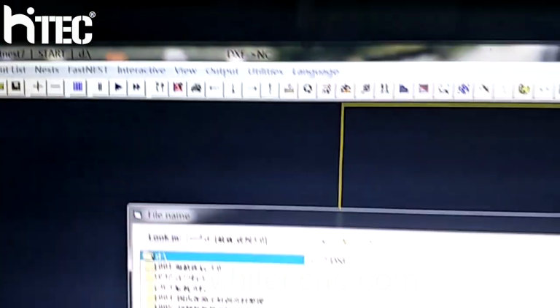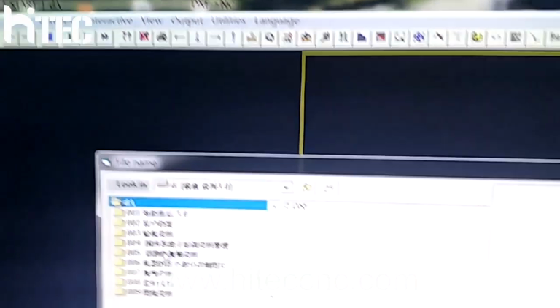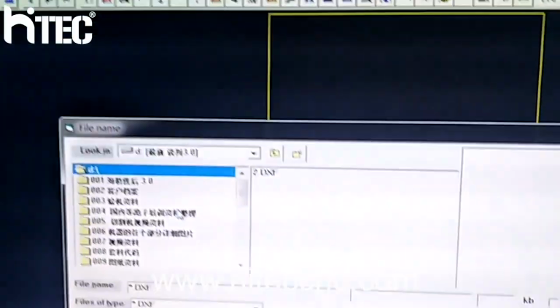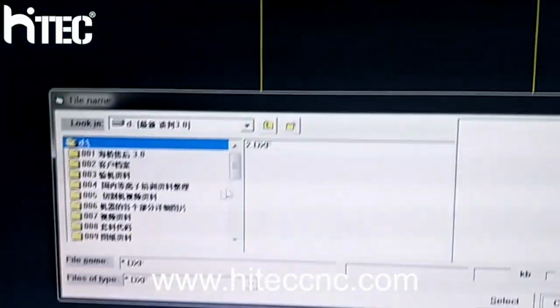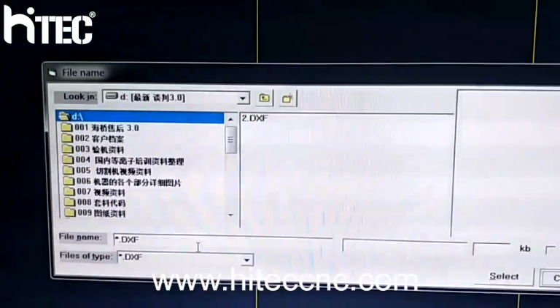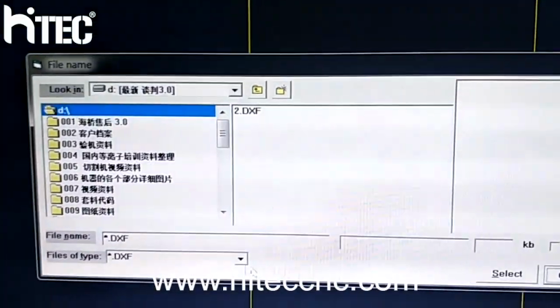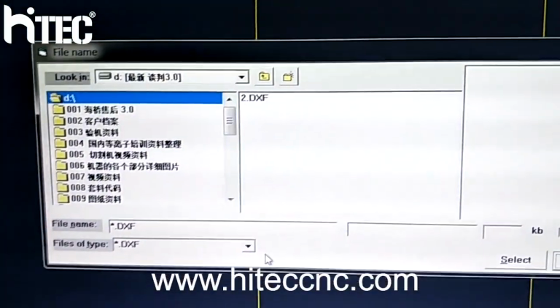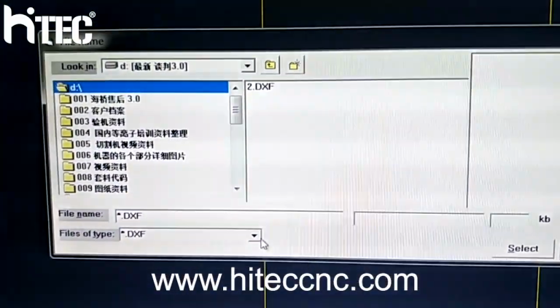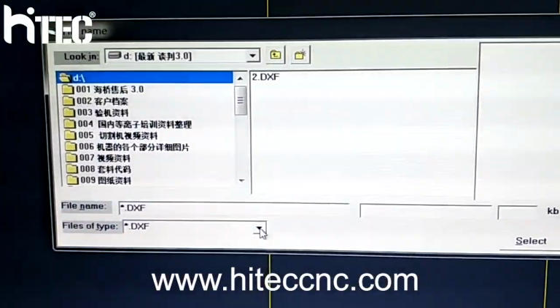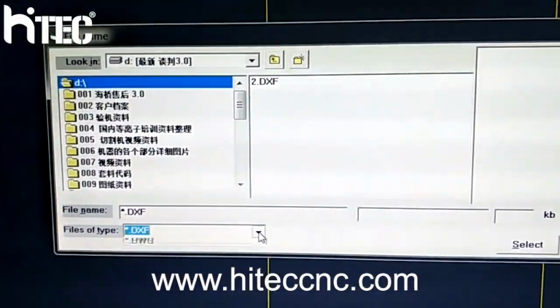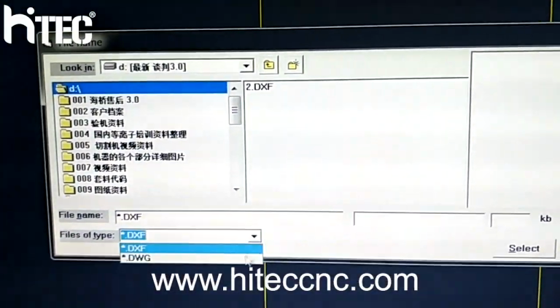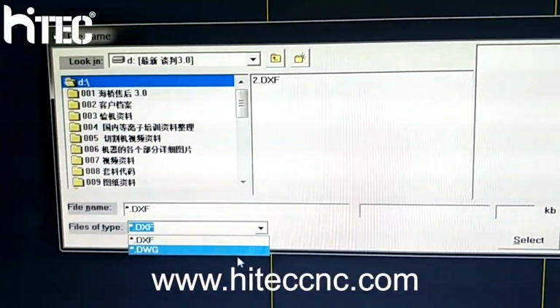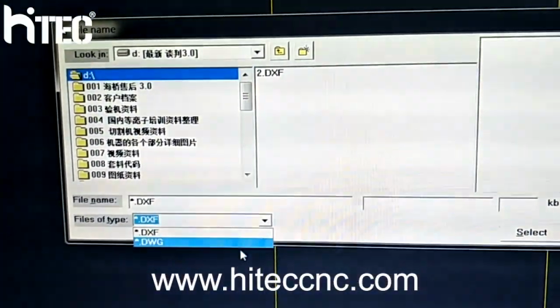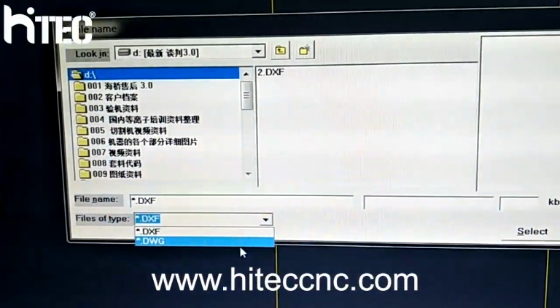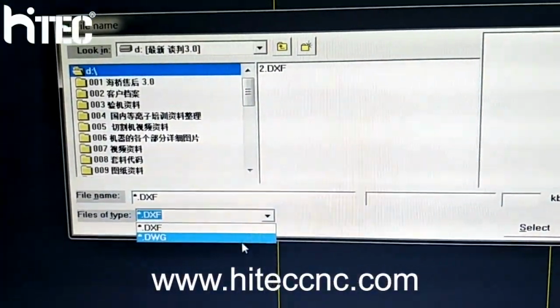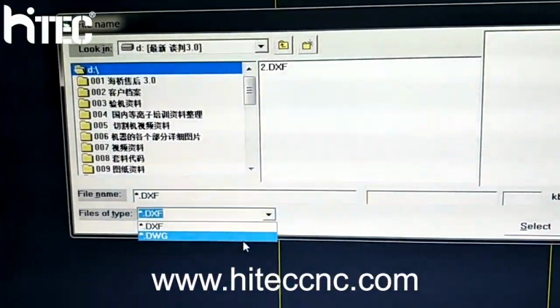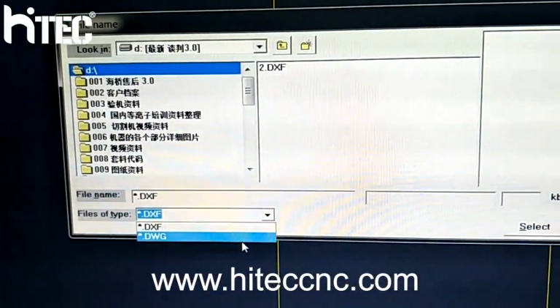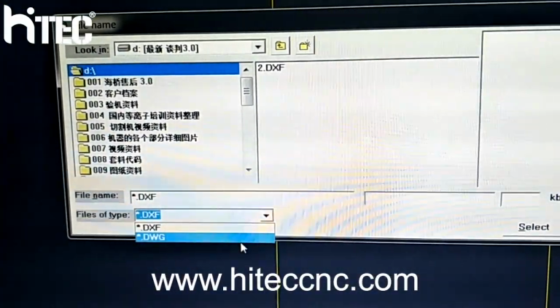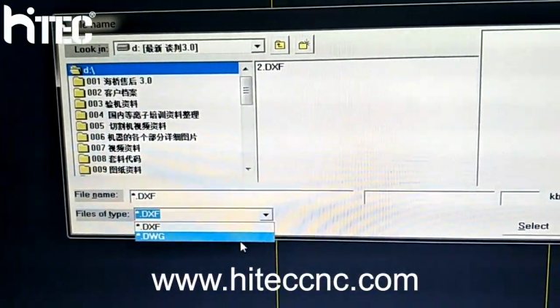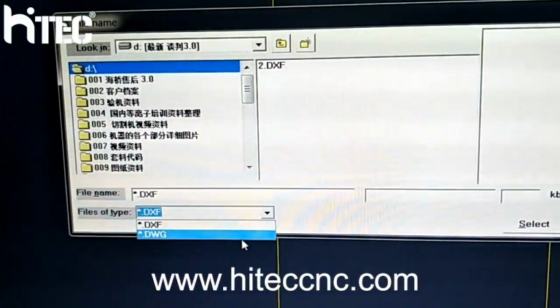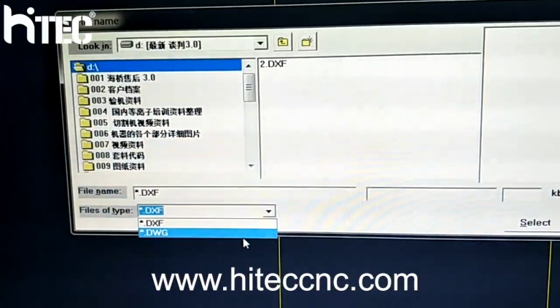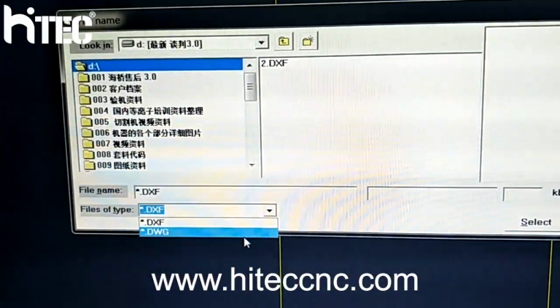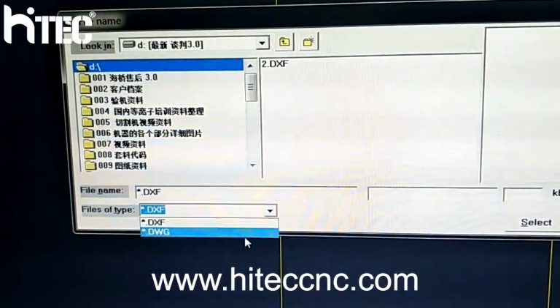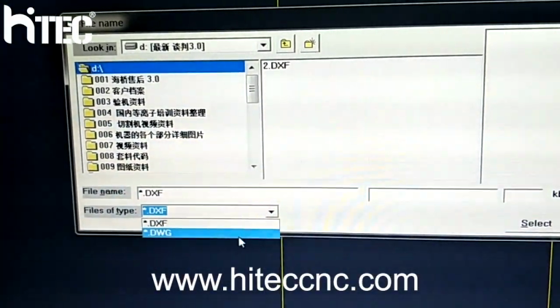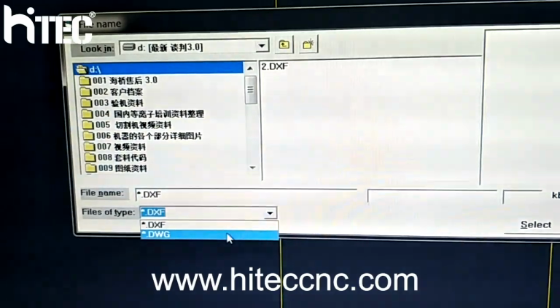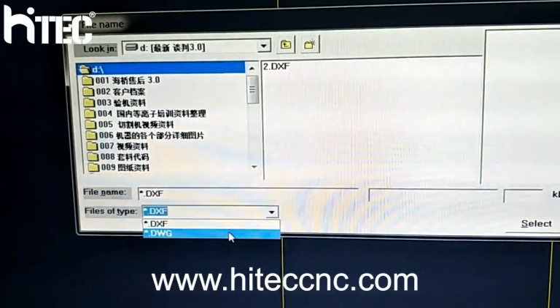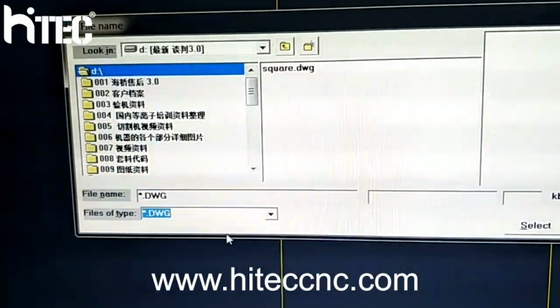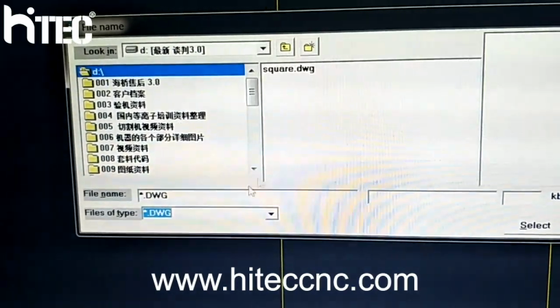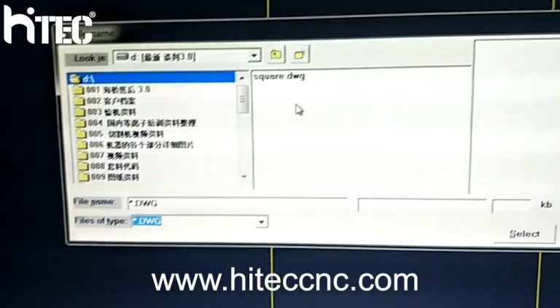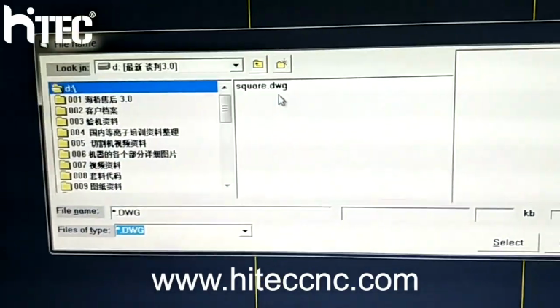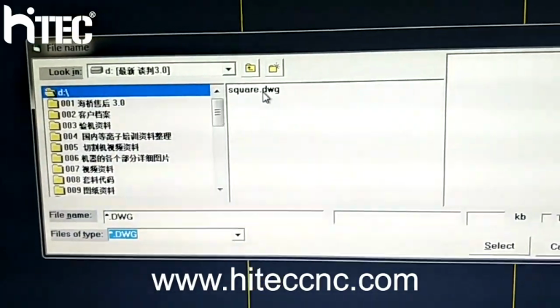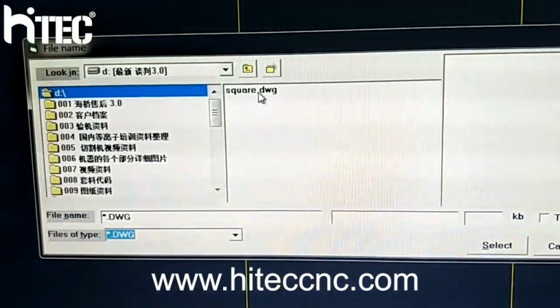We need to load the file. For example, we need a DWG file — square.